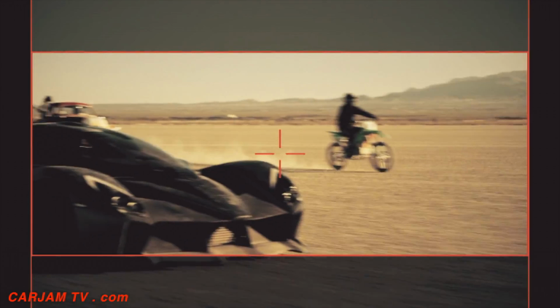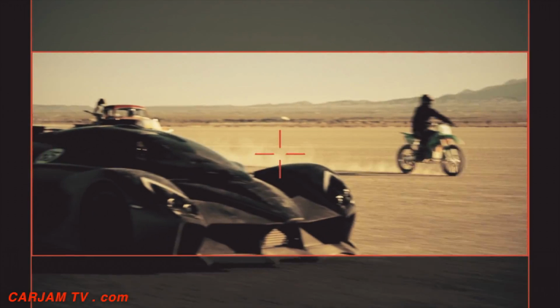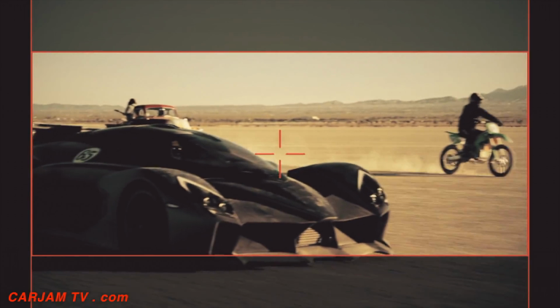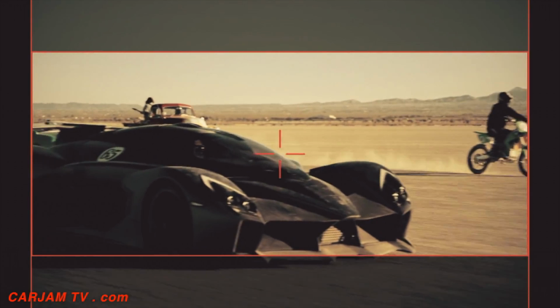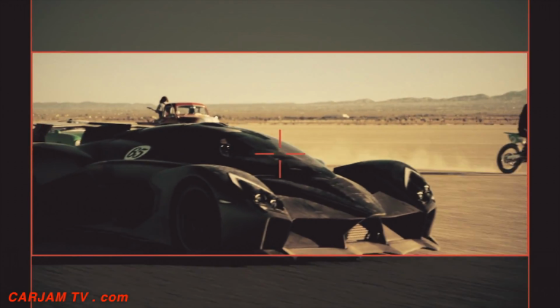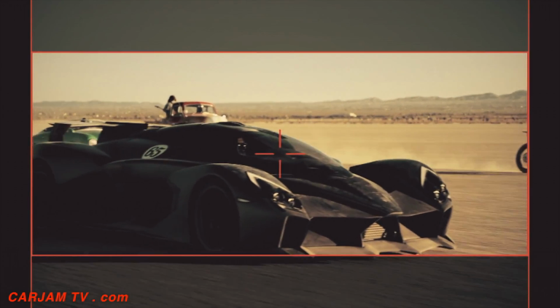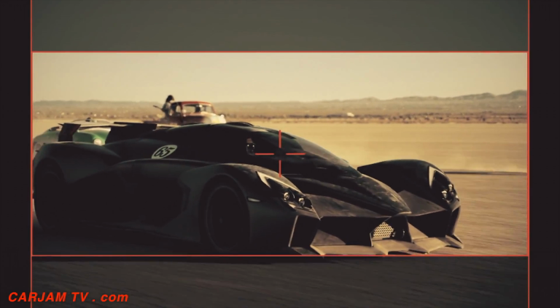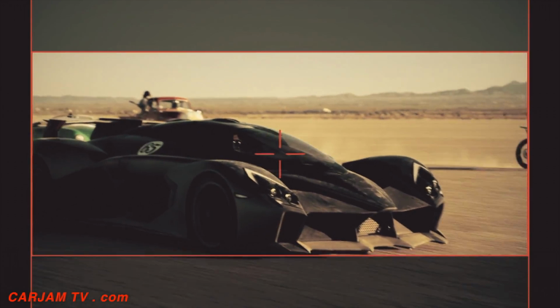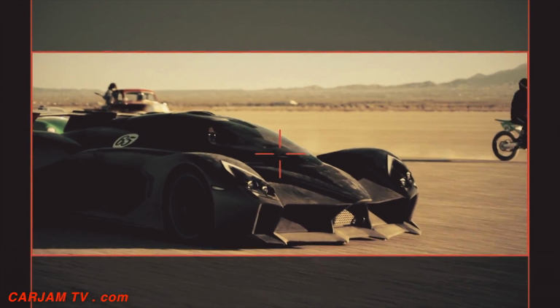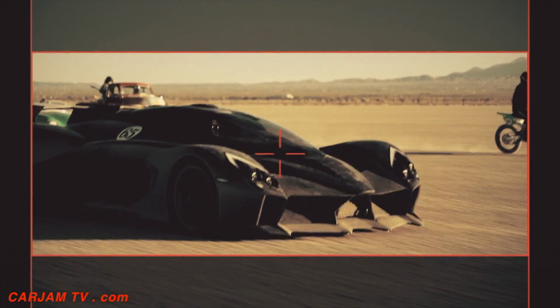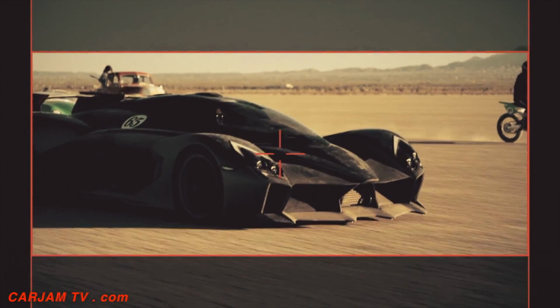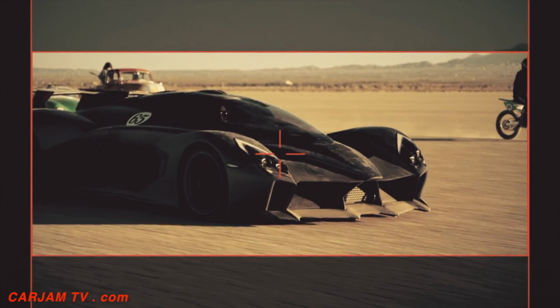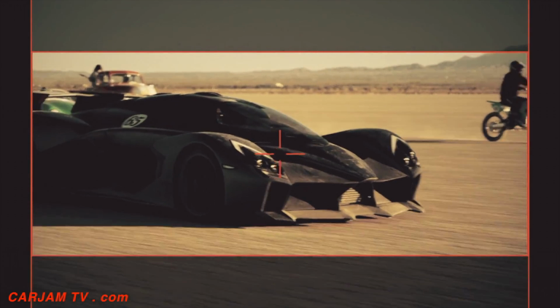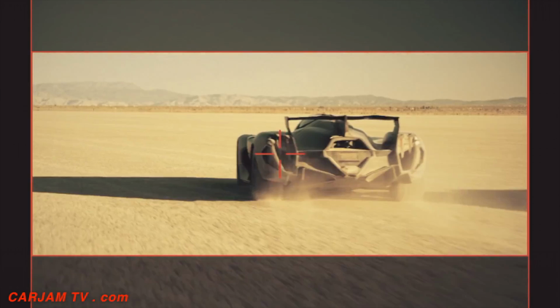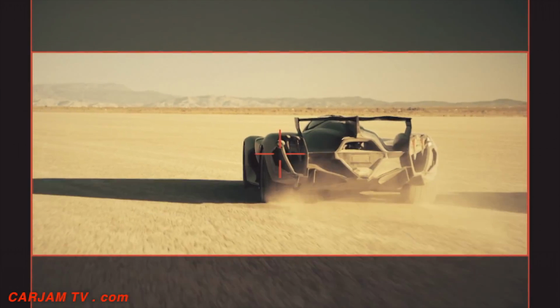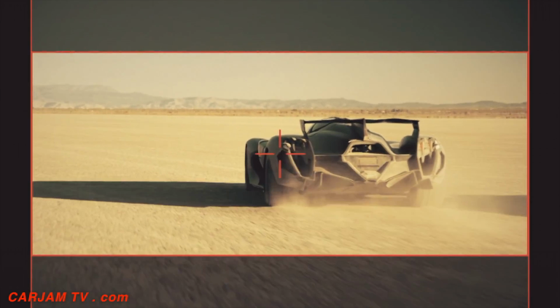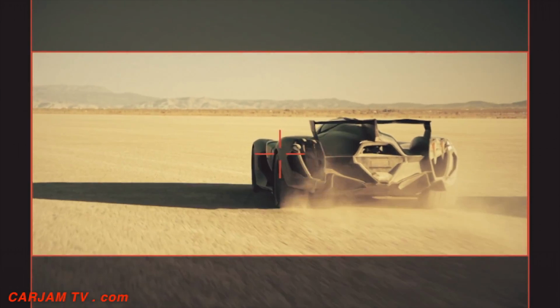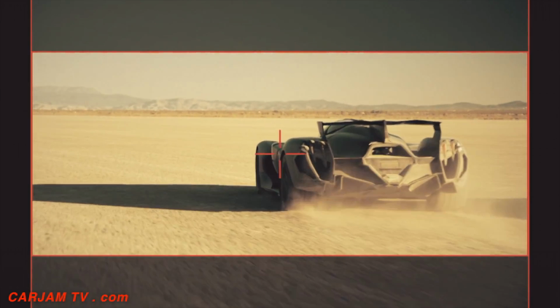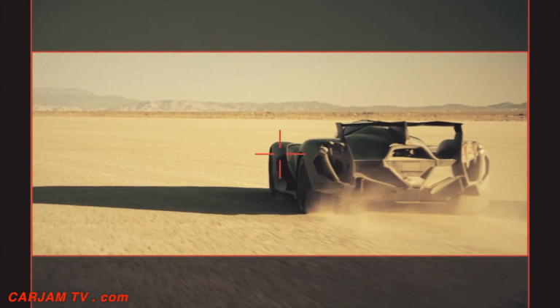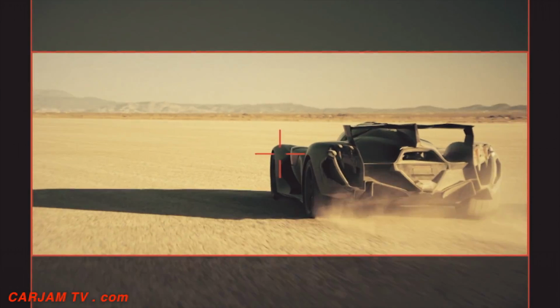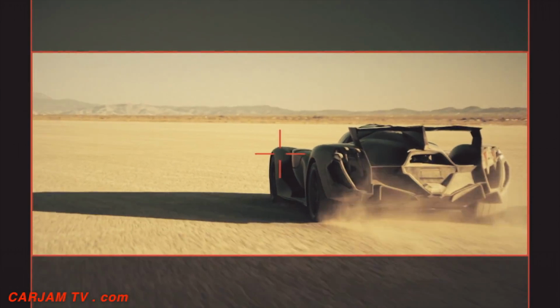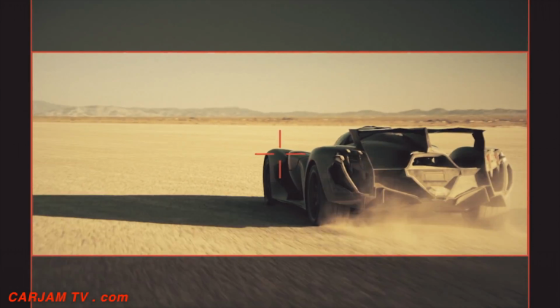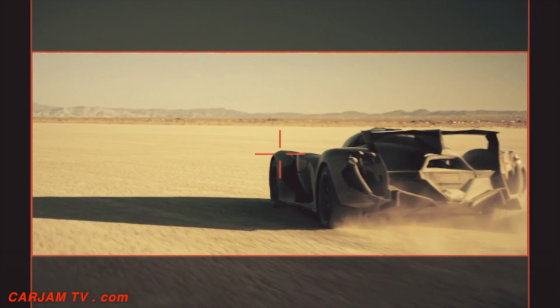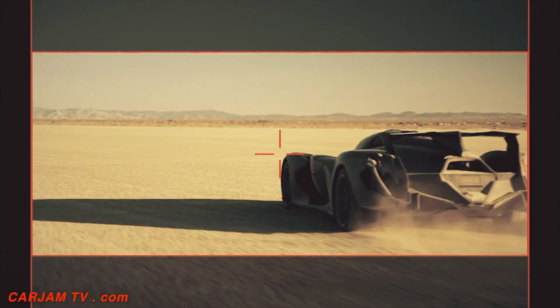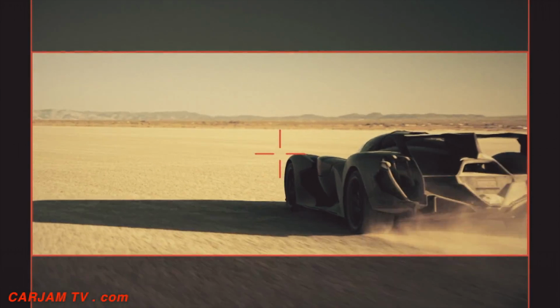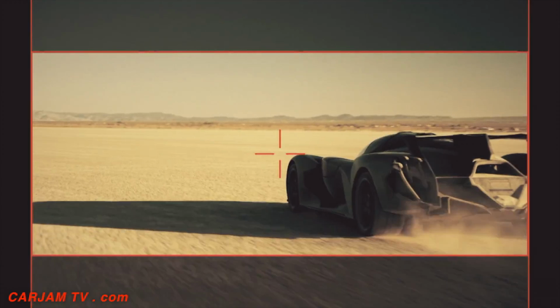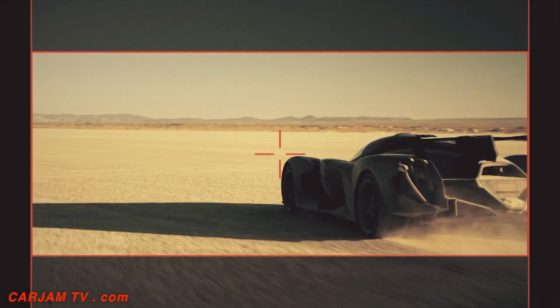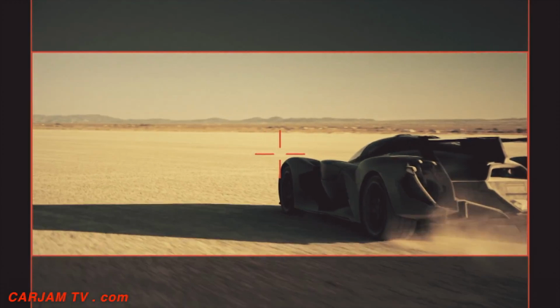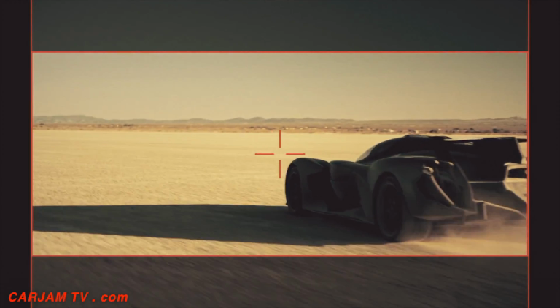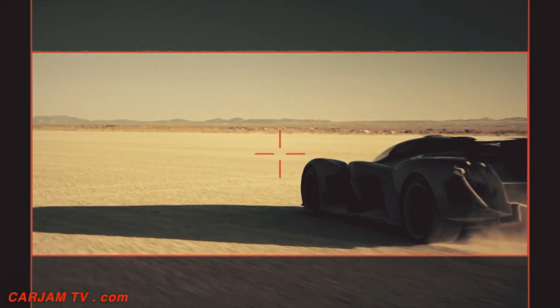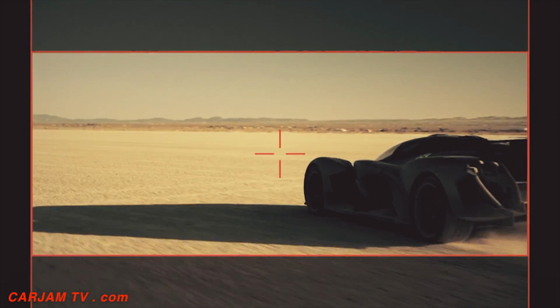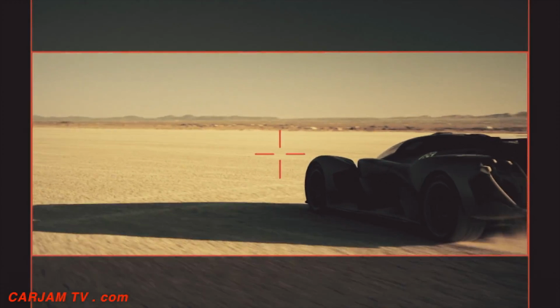The batteries and motors that we're using let us put out about 1200 horsepower. You can get so much power from electric motors.